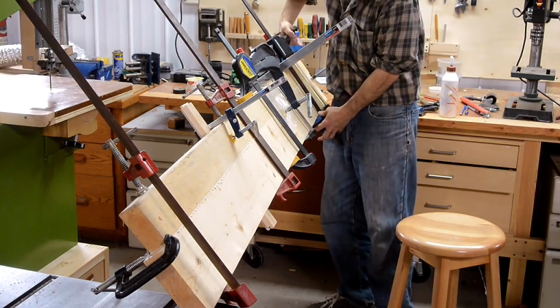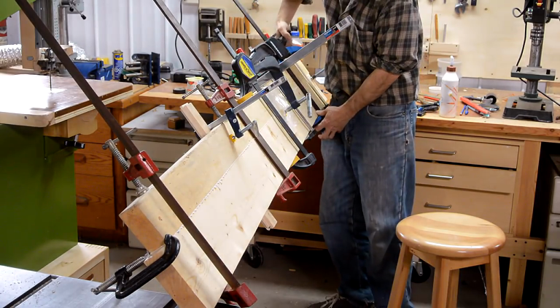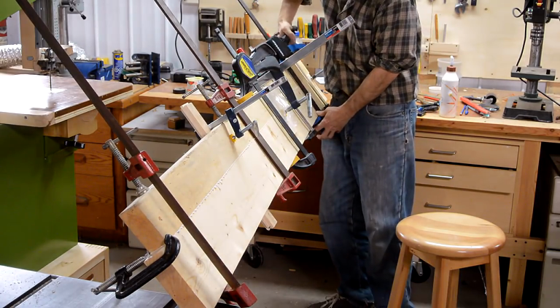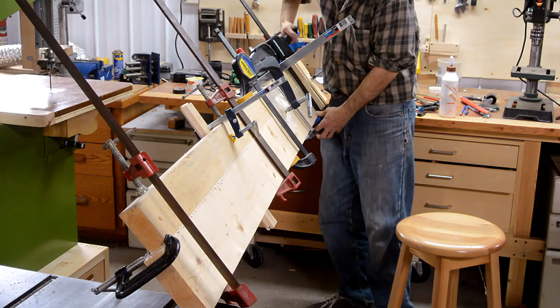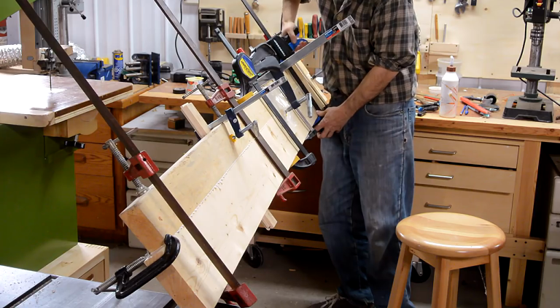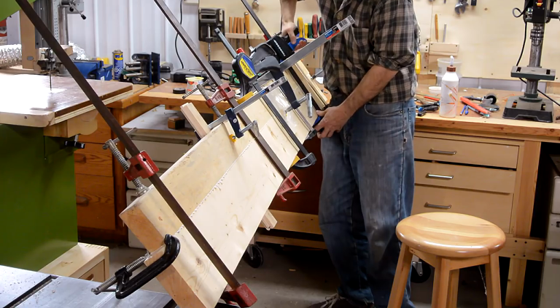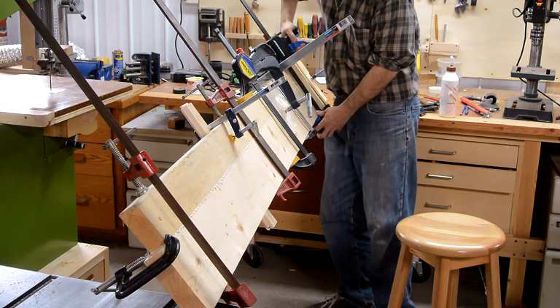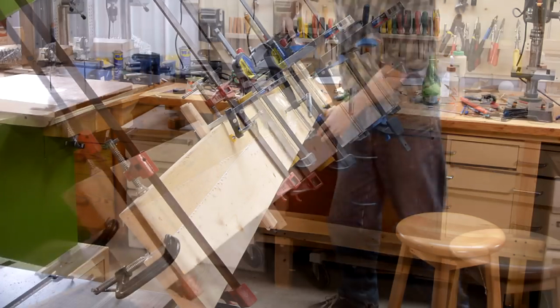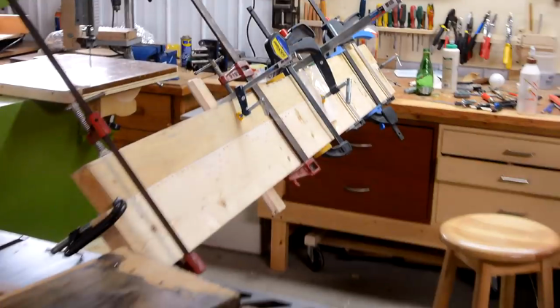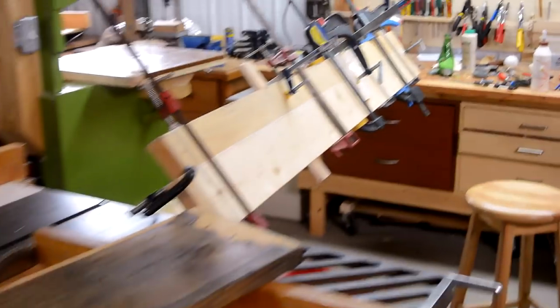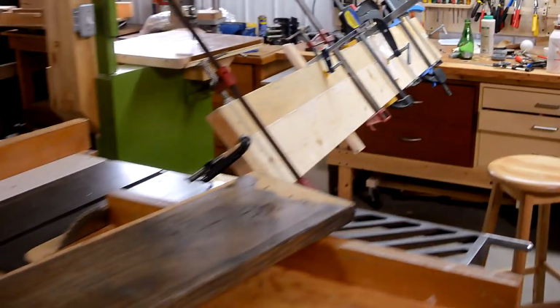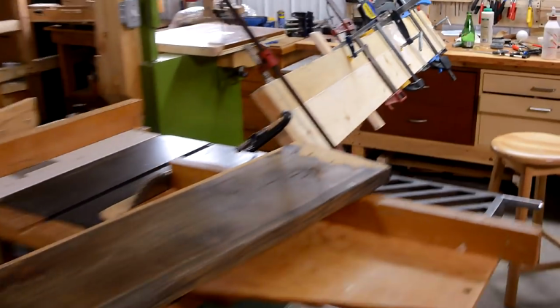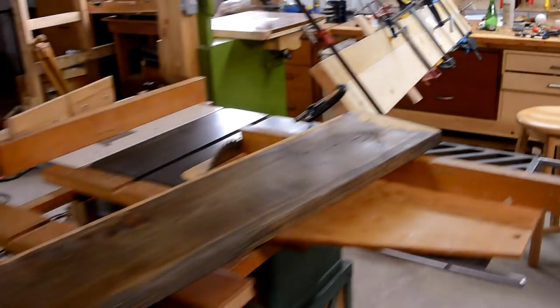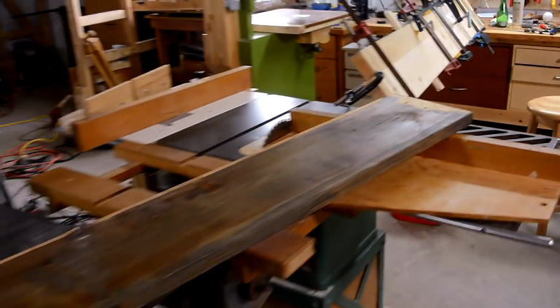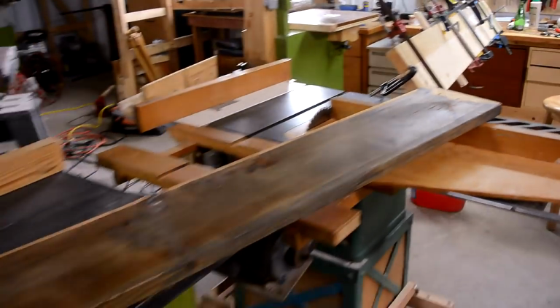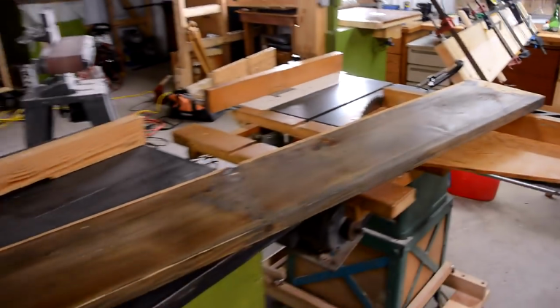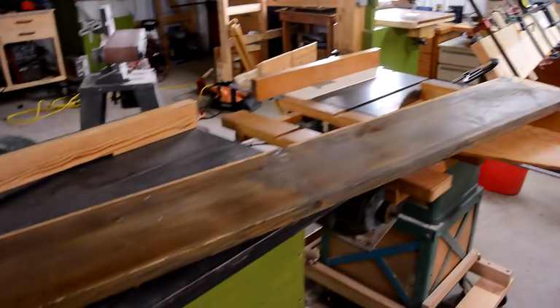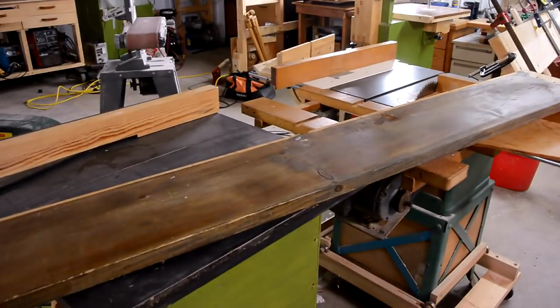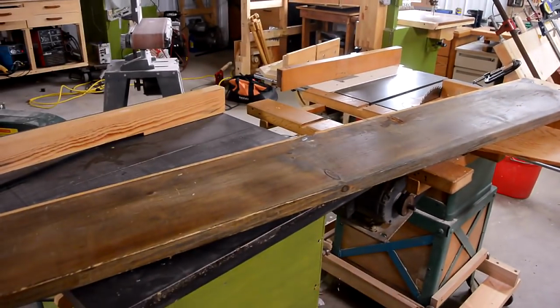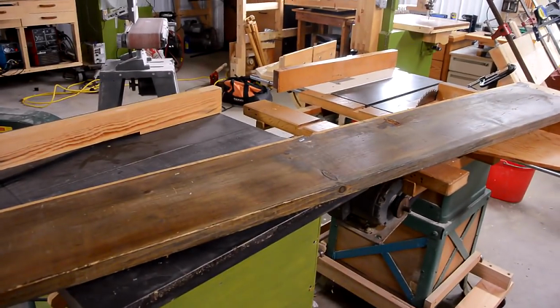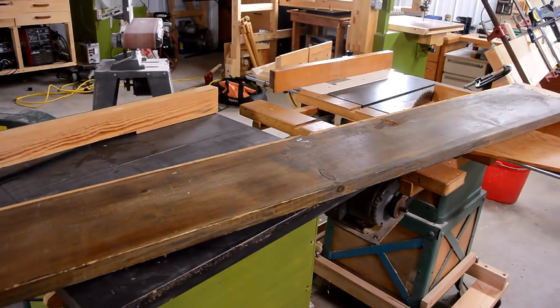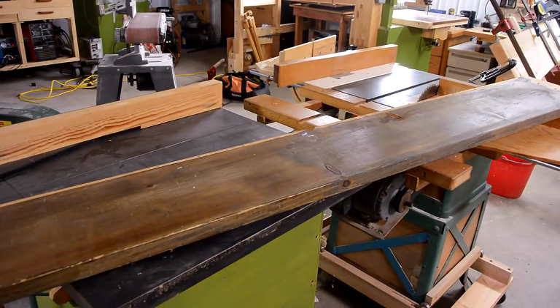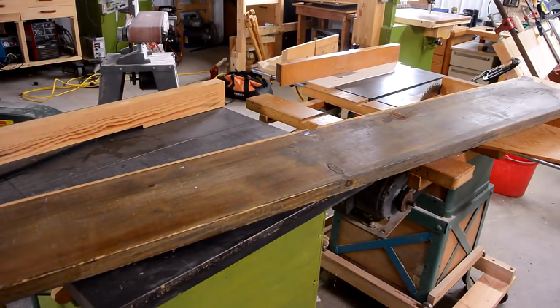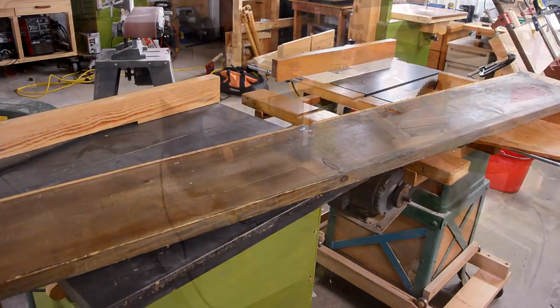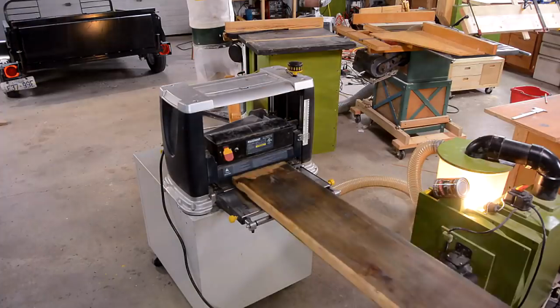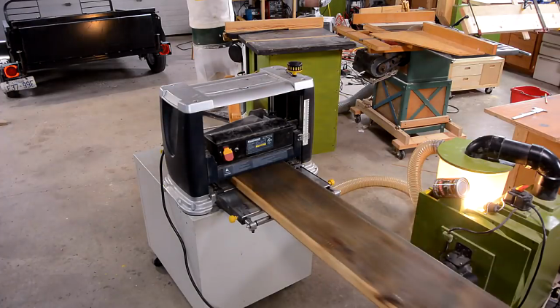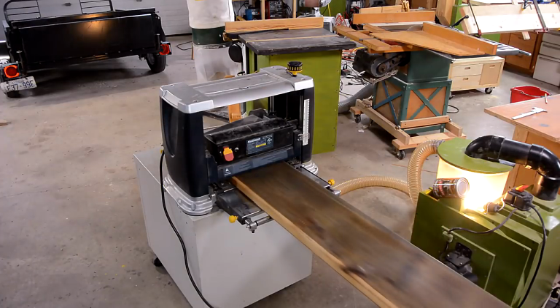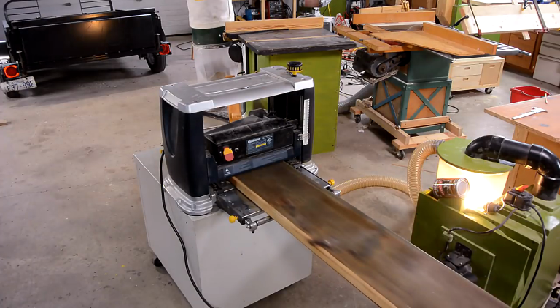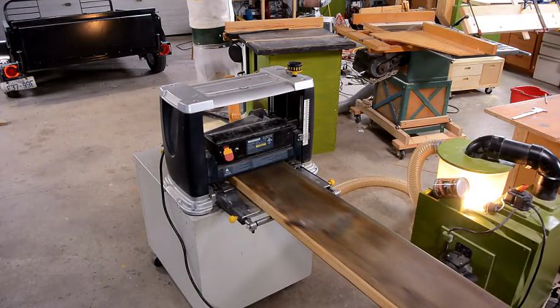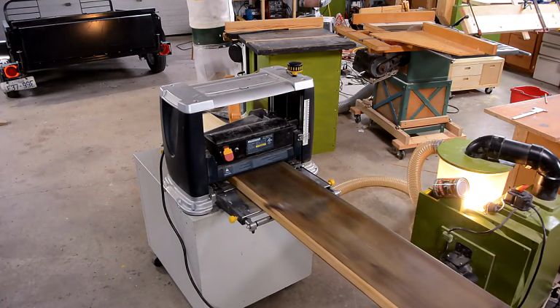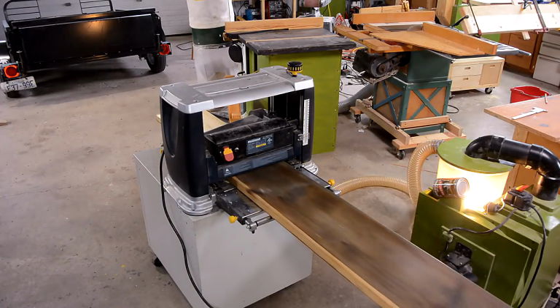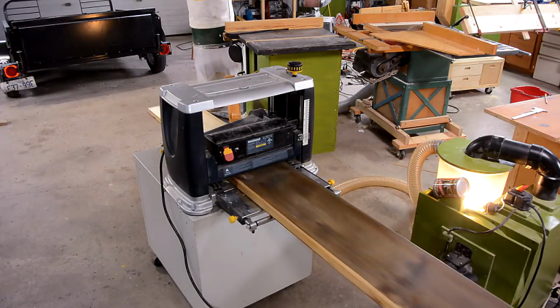This will be one side of the bookcase and this will be the other. I just have to plane that stain off of it.